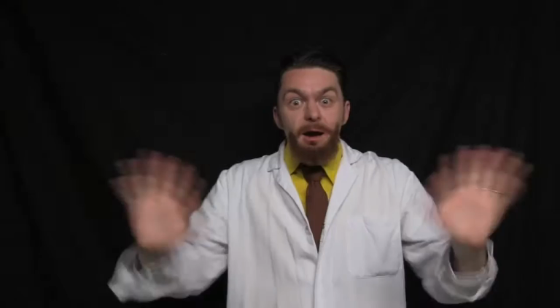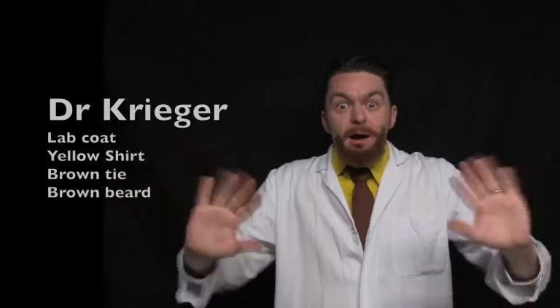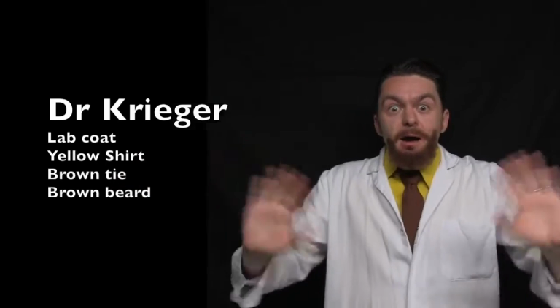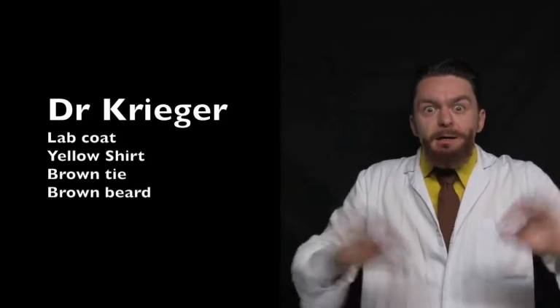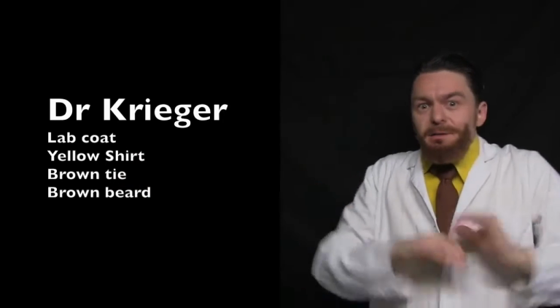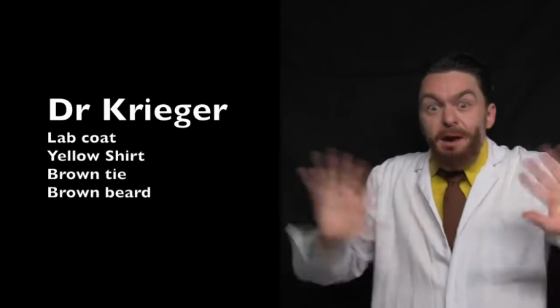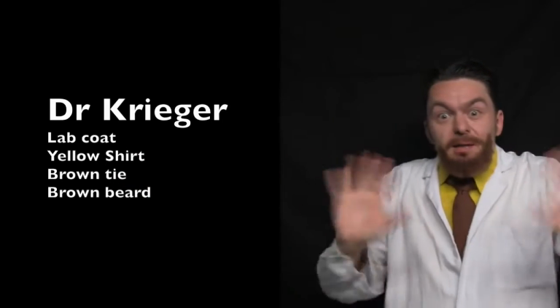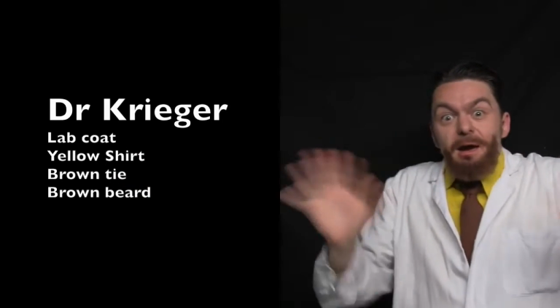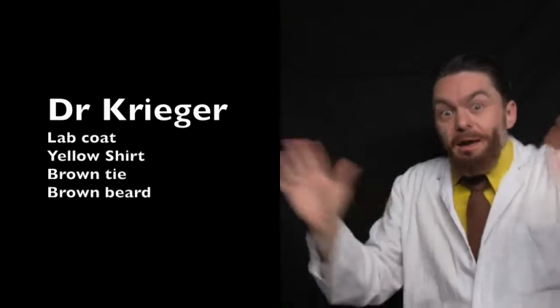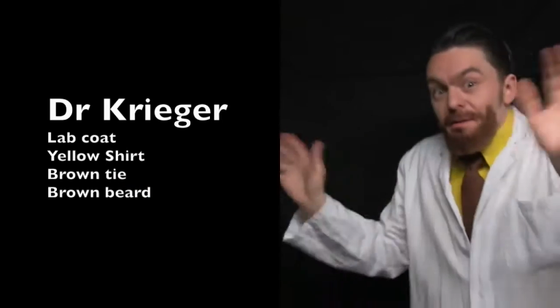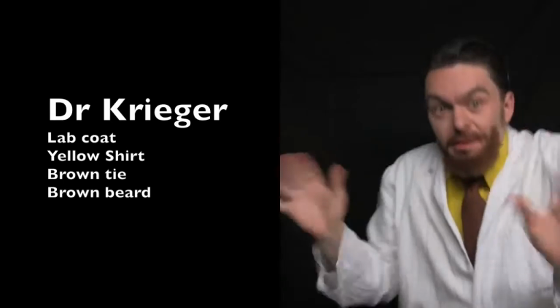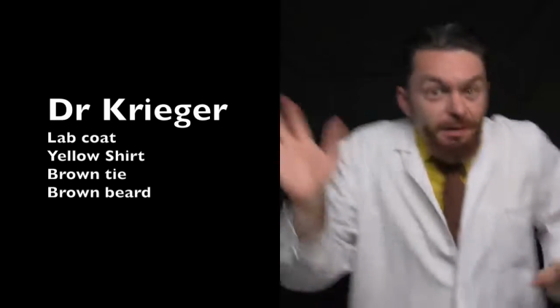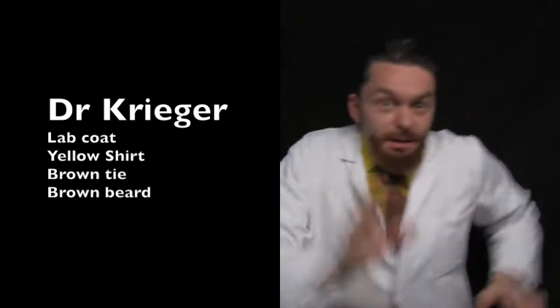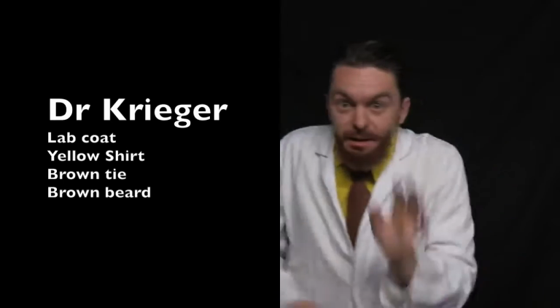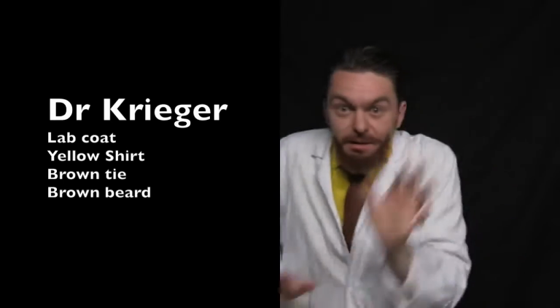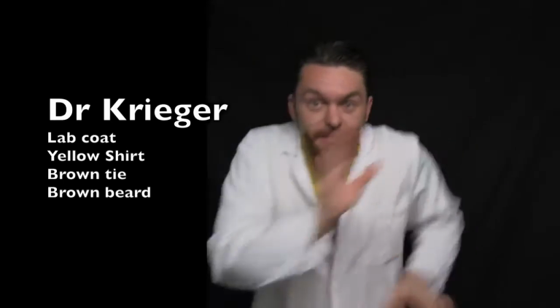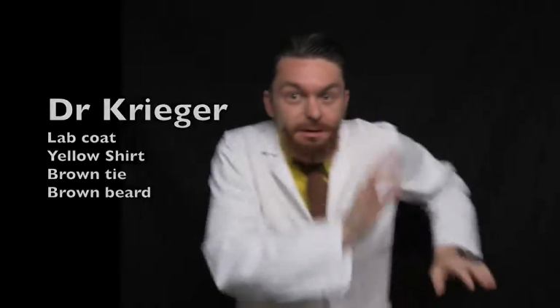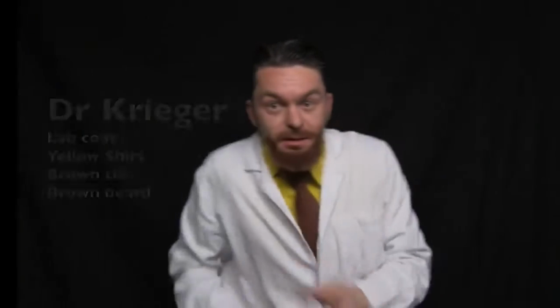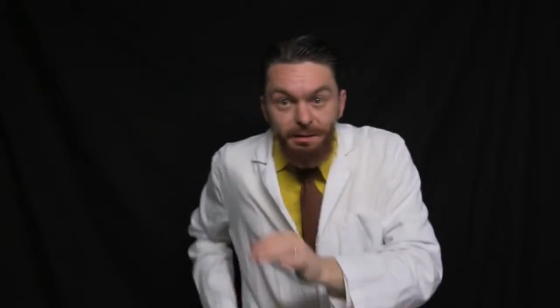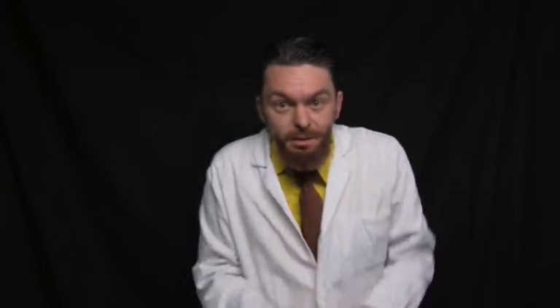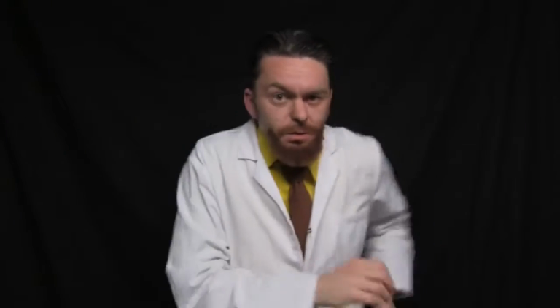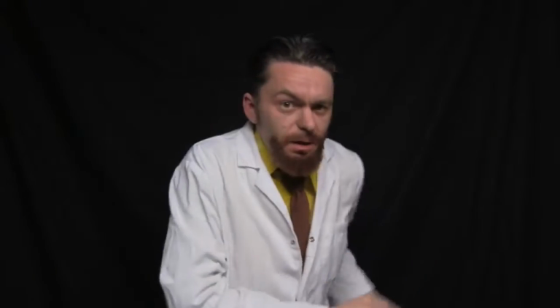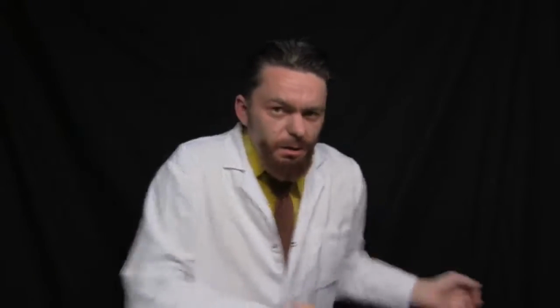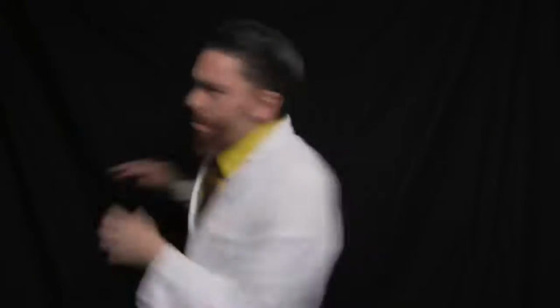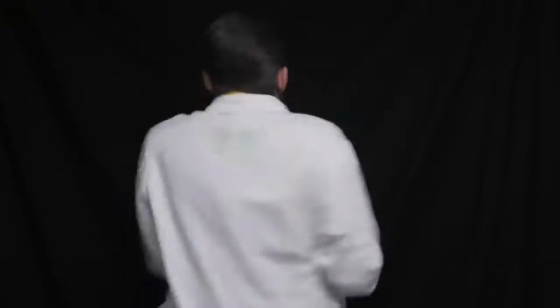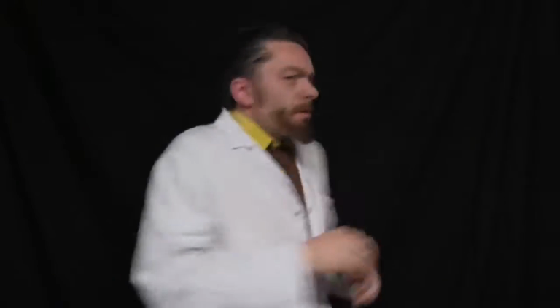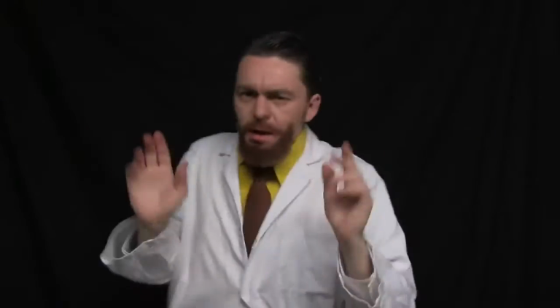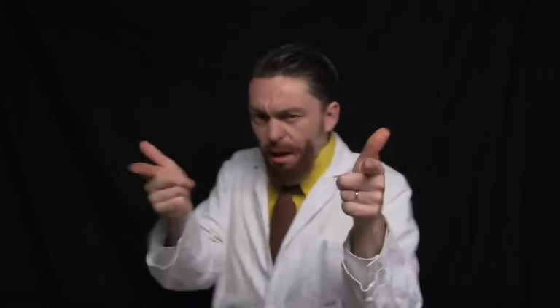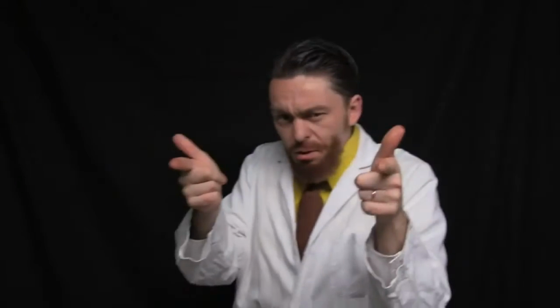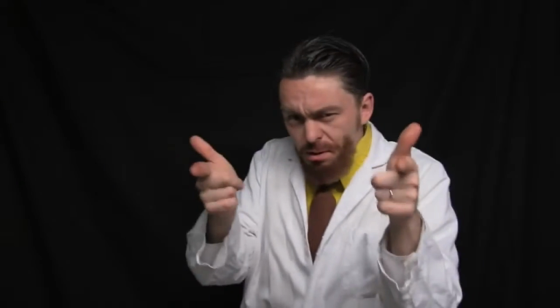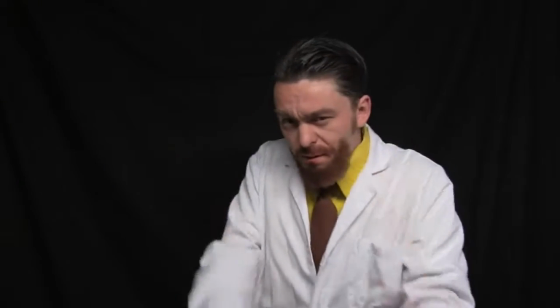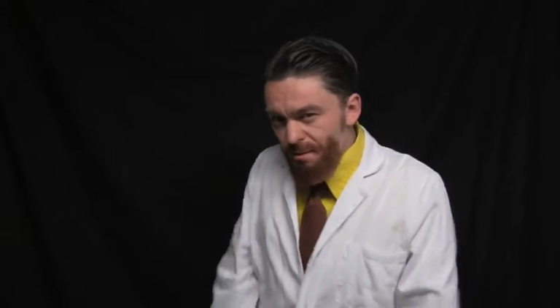Next is Krieger from Archer, and he's got a lab coat, yellow shirt, brown tie, and brown beard. Krieger, at your service.